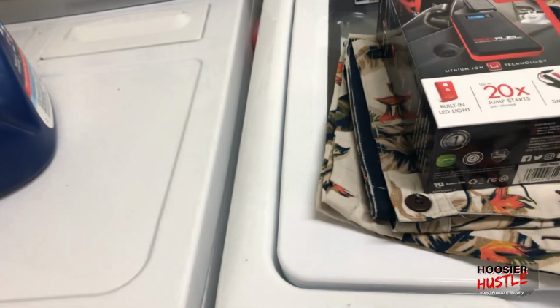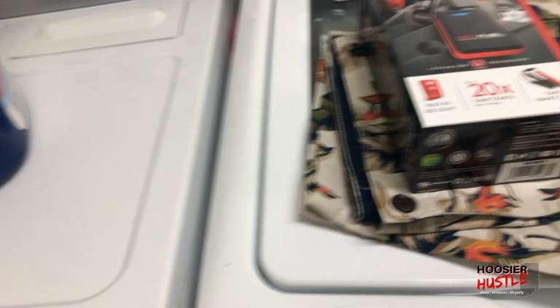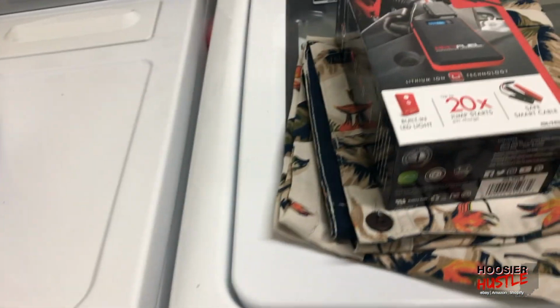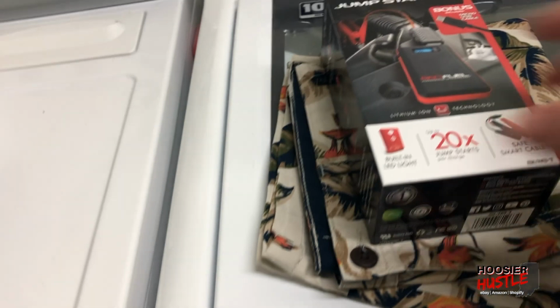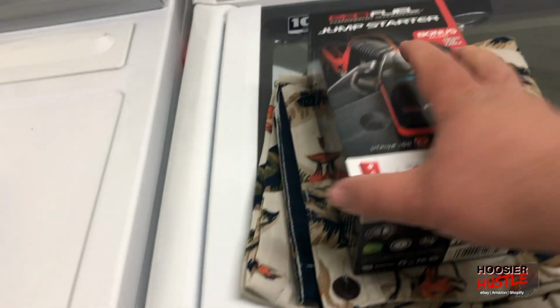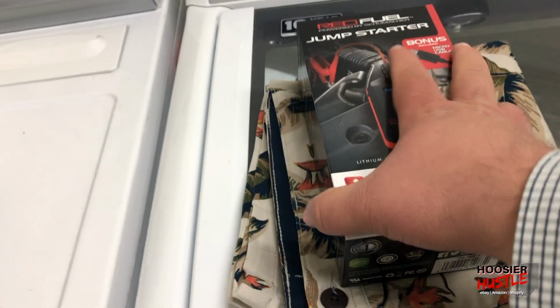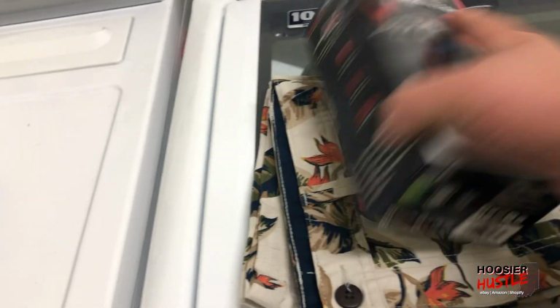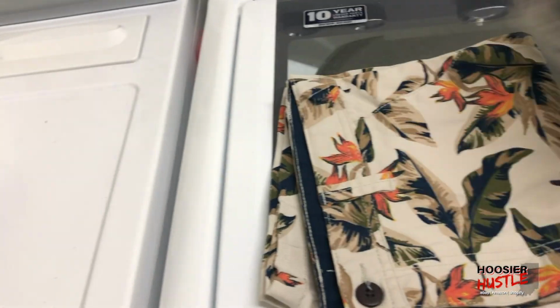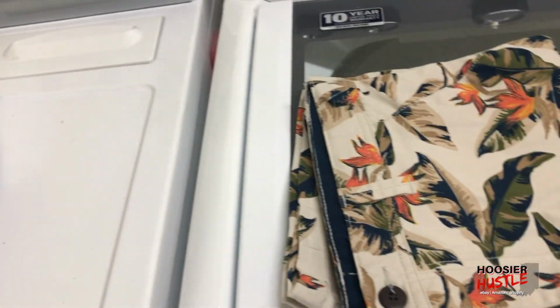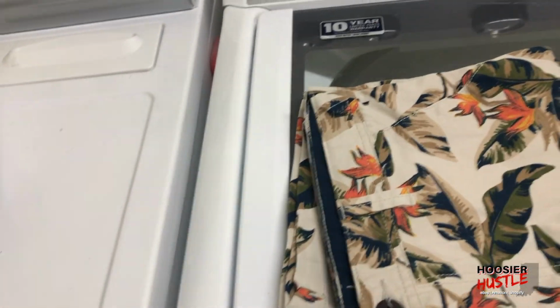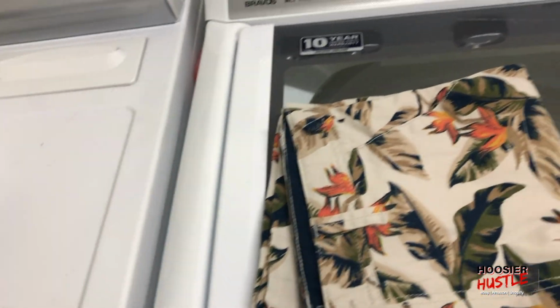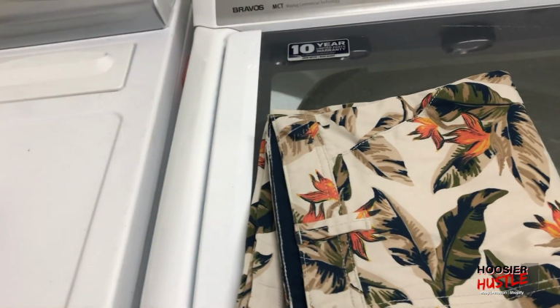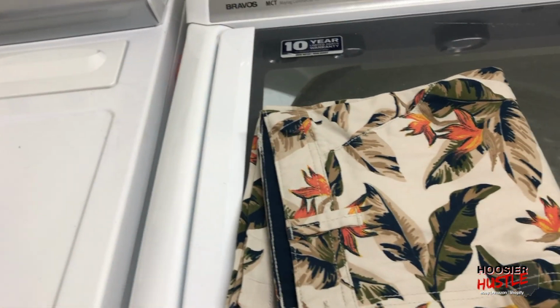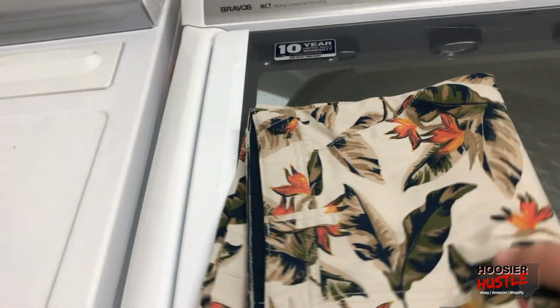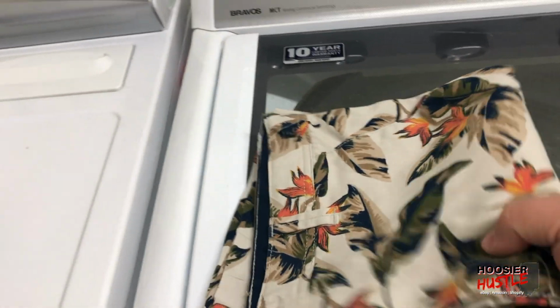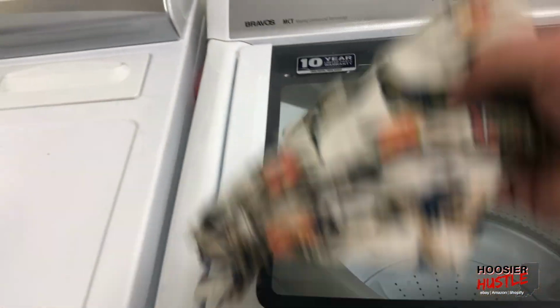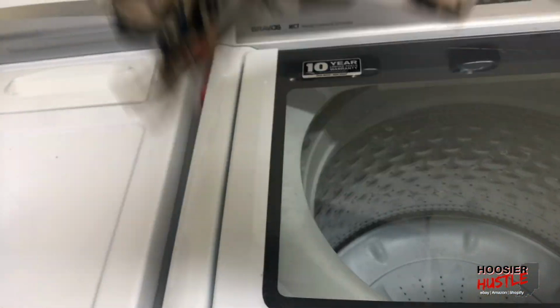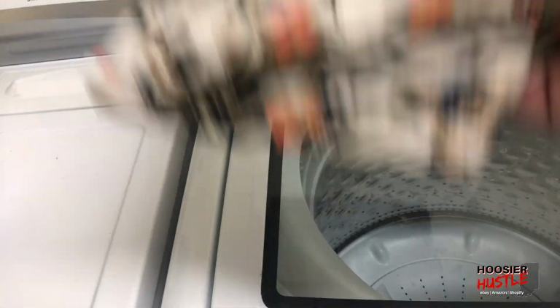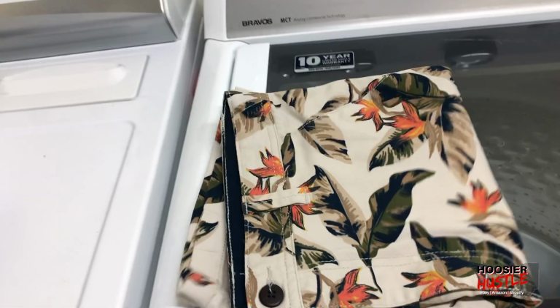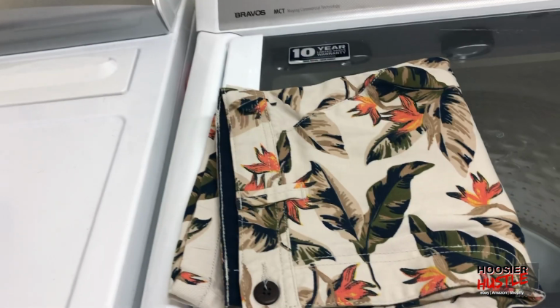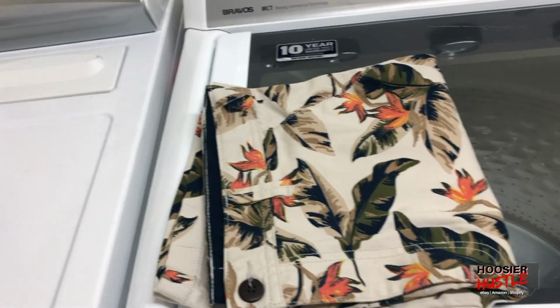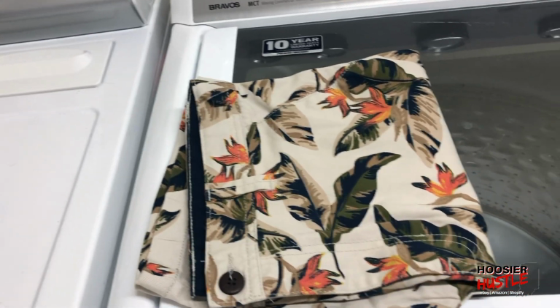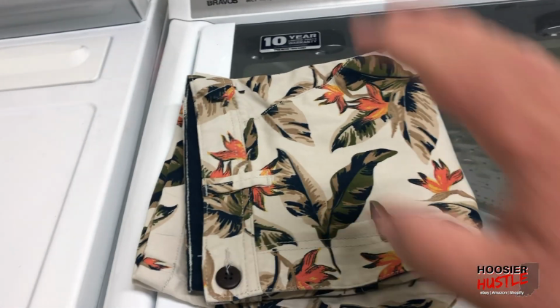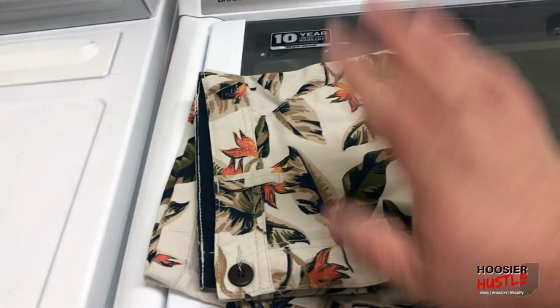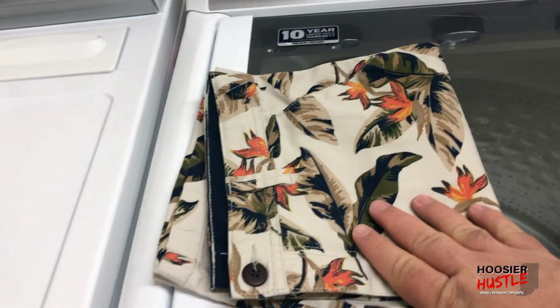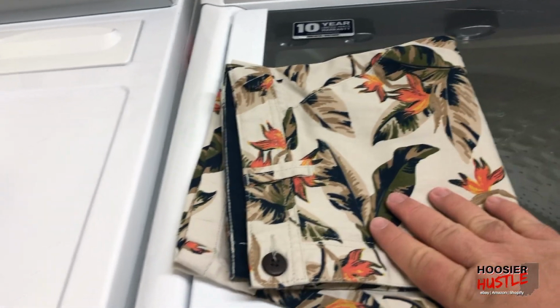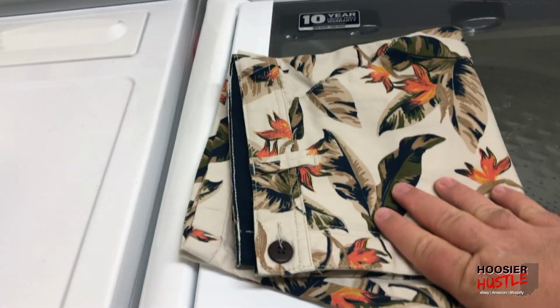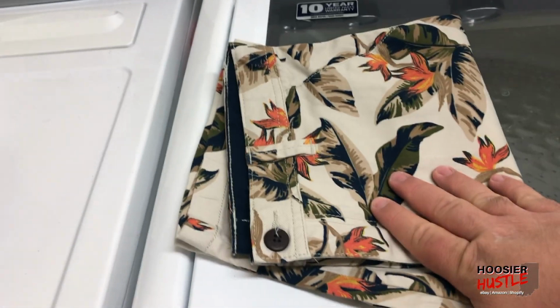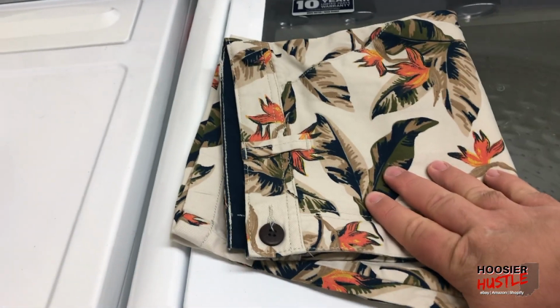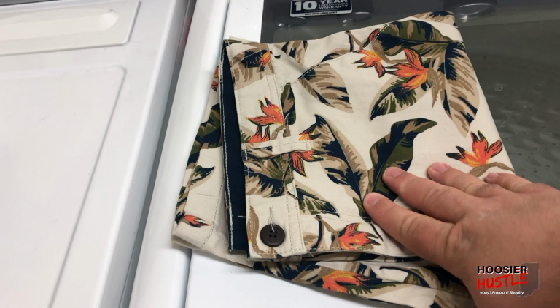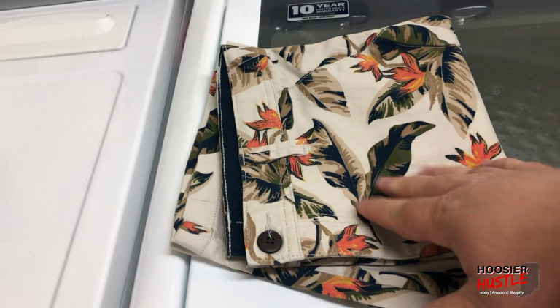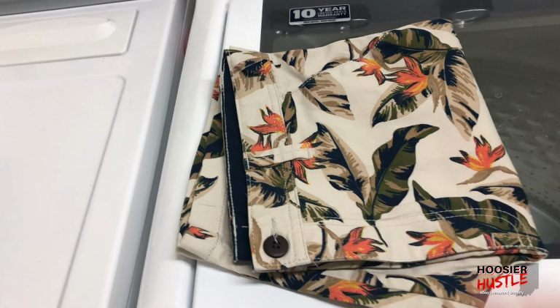A couple items my wife already picked: we got some shorts, paid $1 at Walmart, sold those for $8.99.